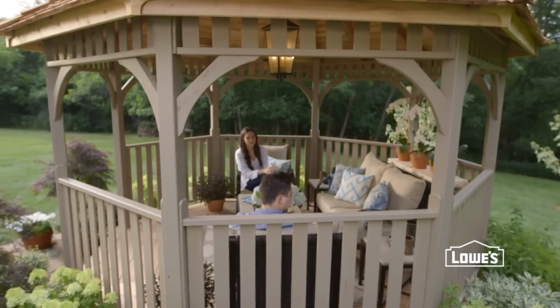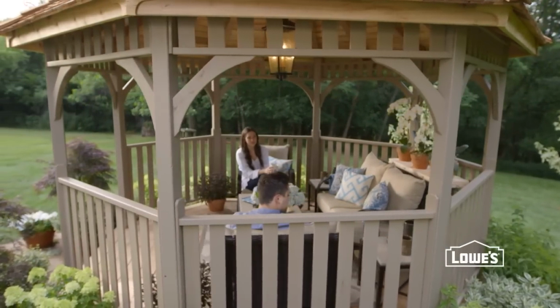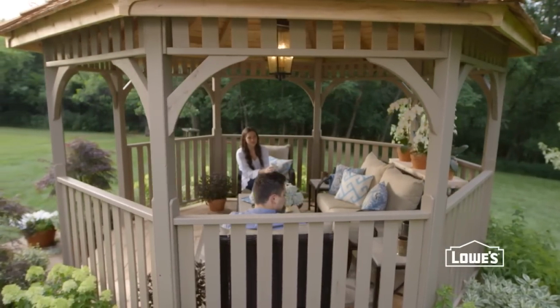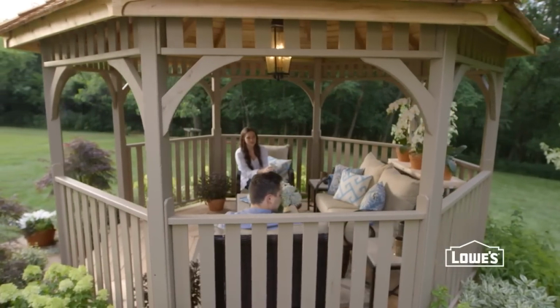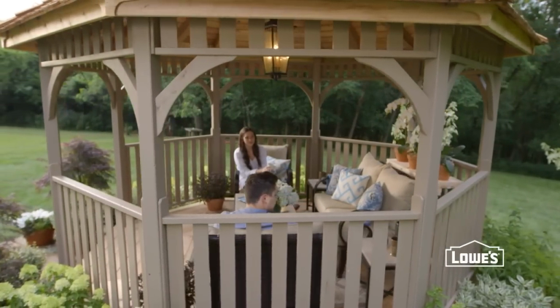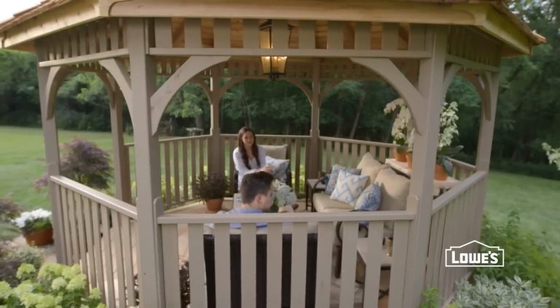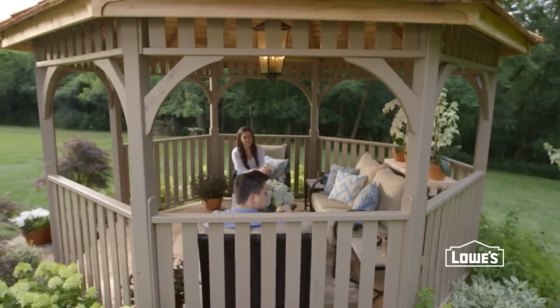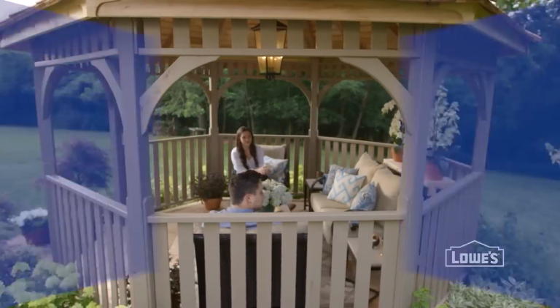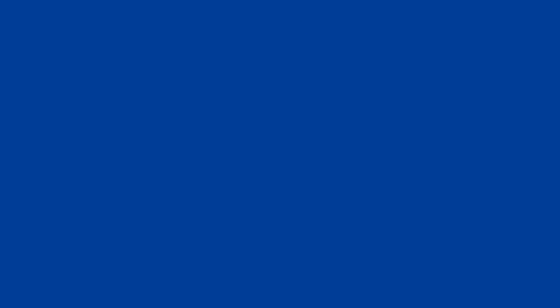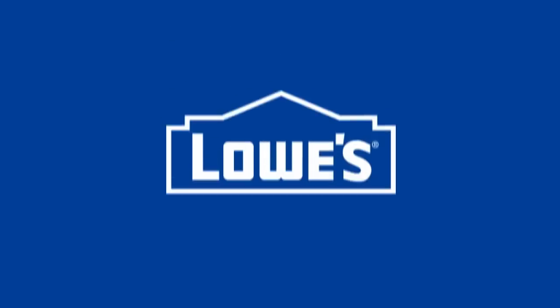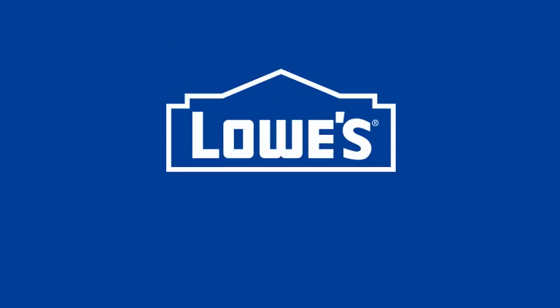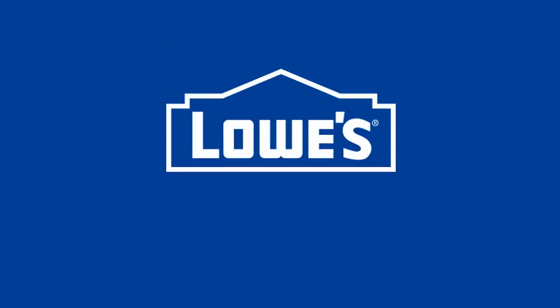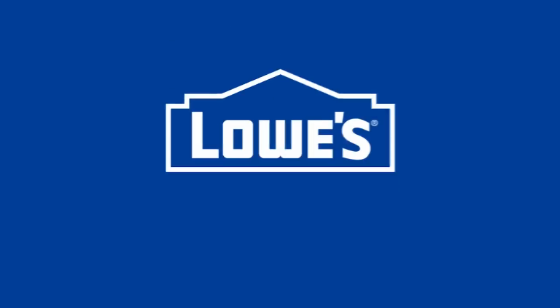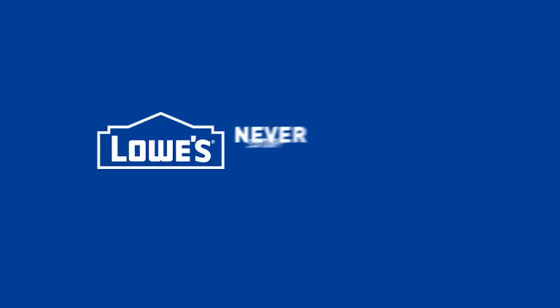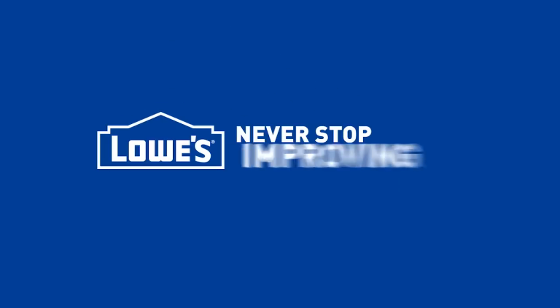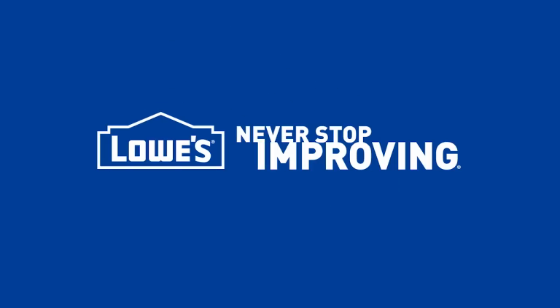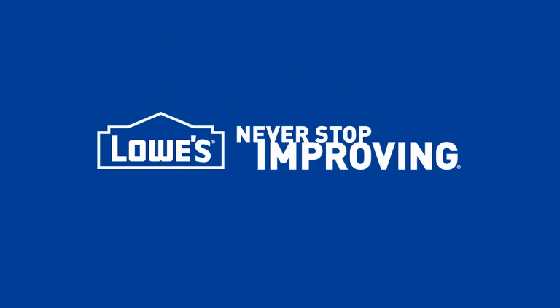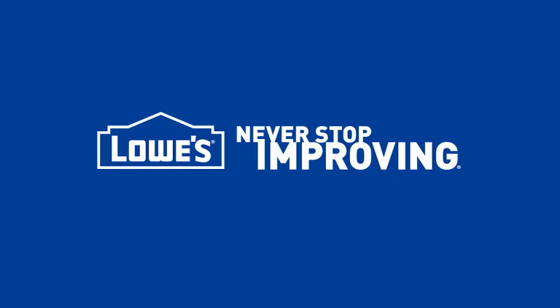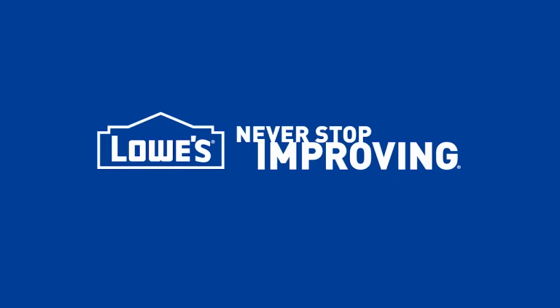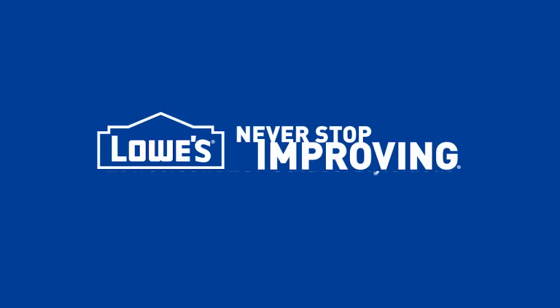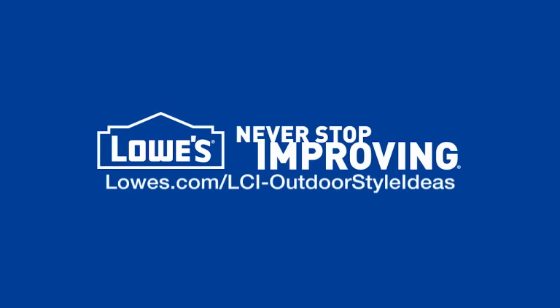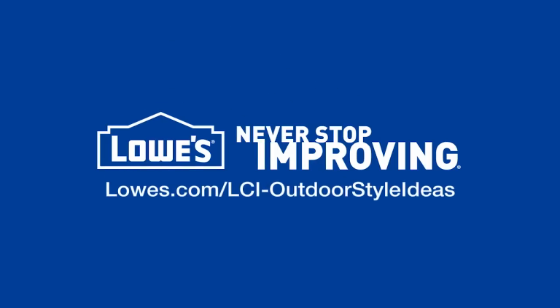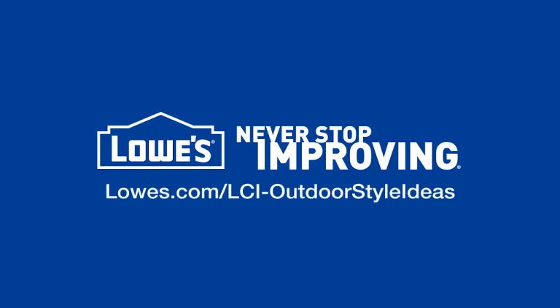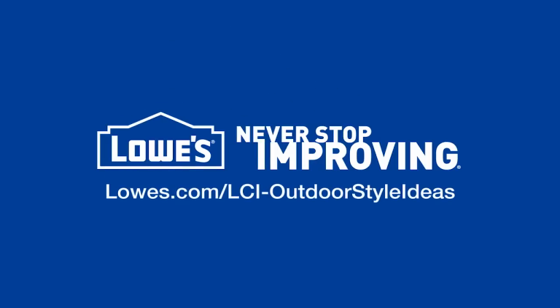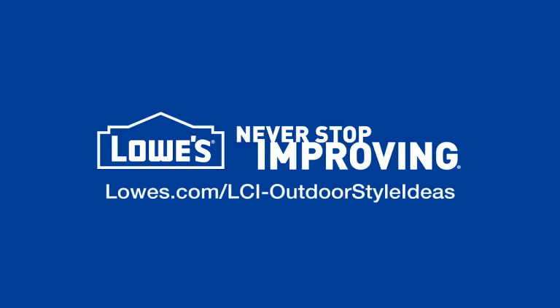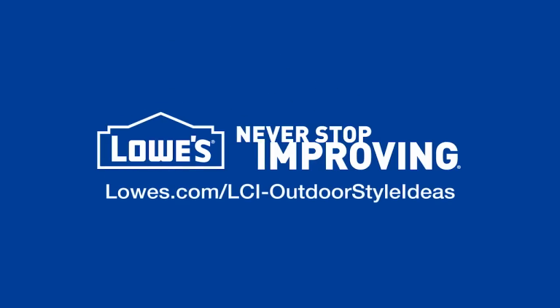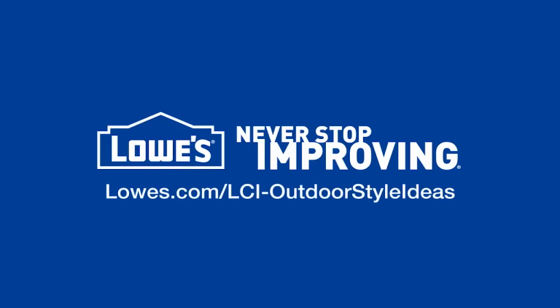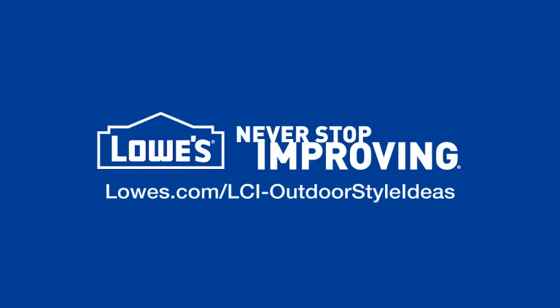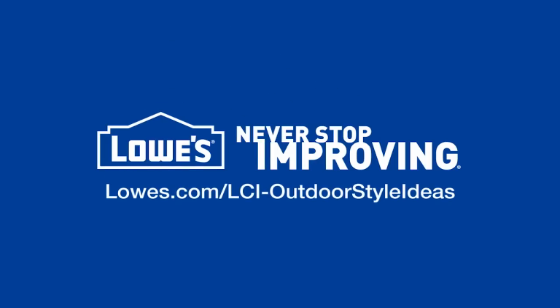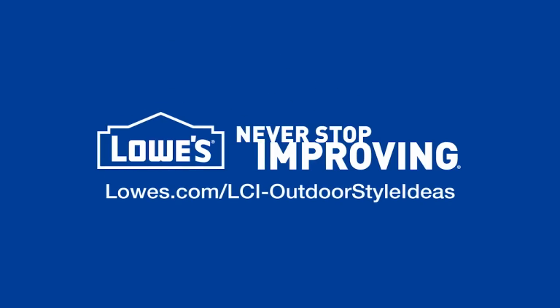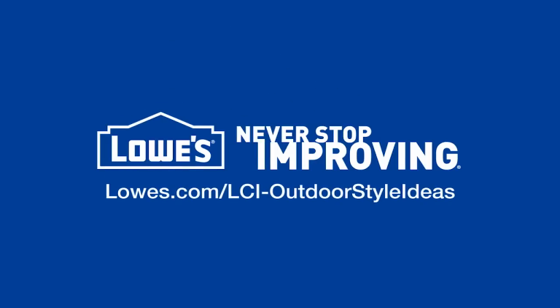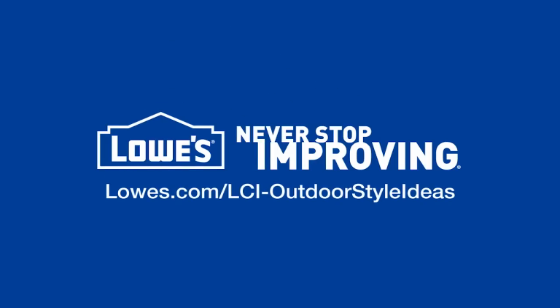Want more information? Go to lowes.com/lci-outdoor-style-ideas.